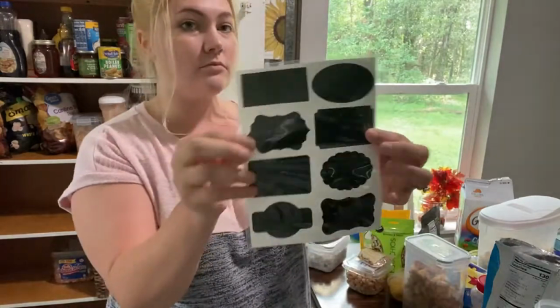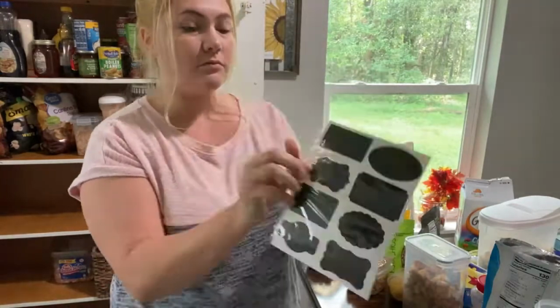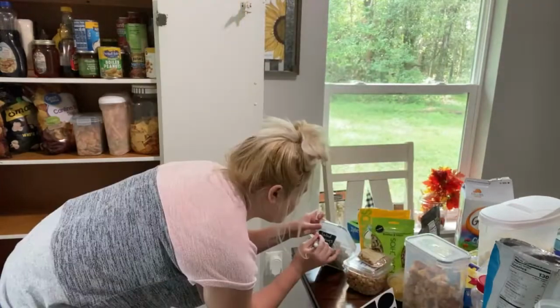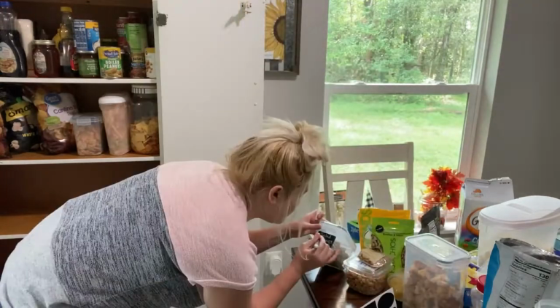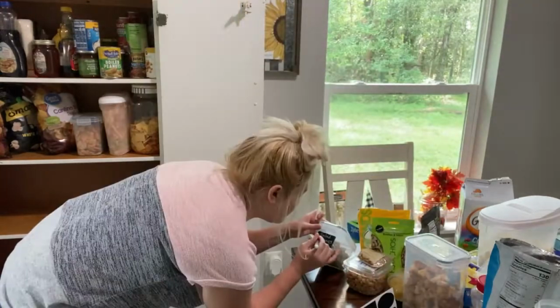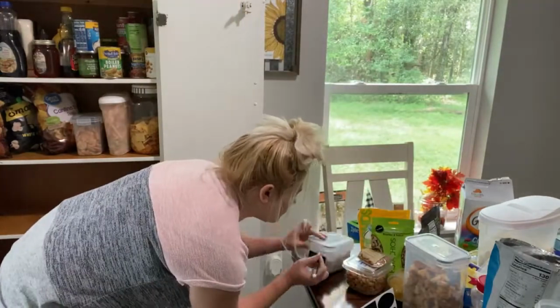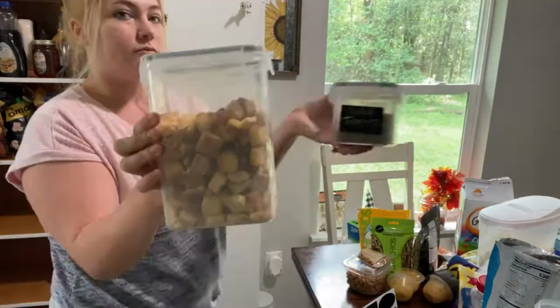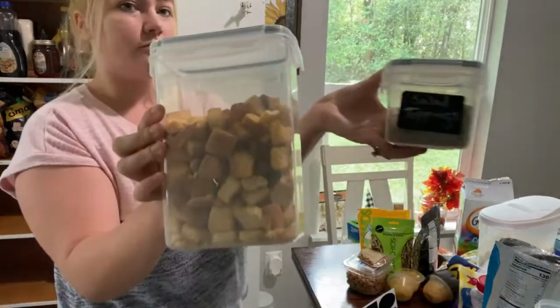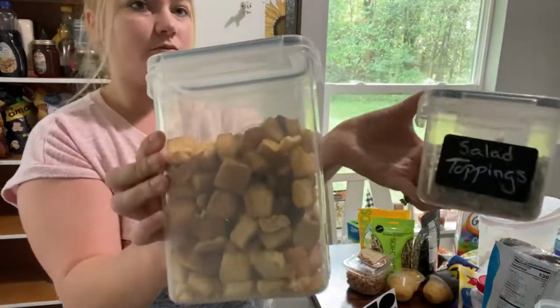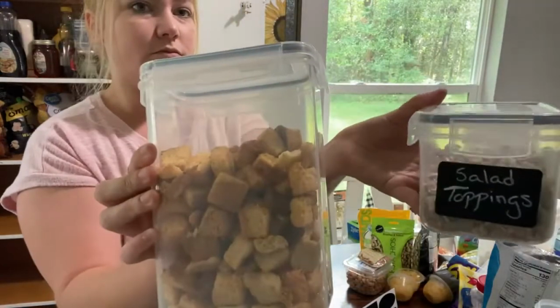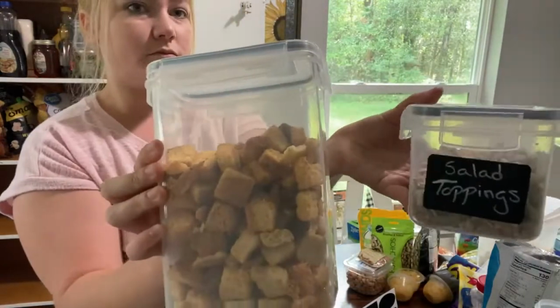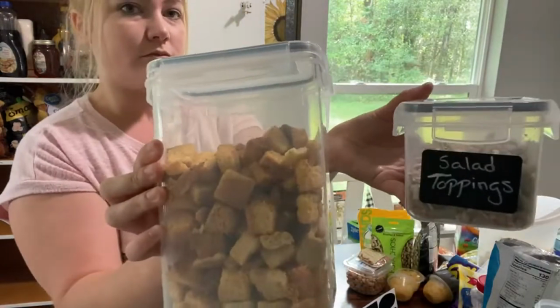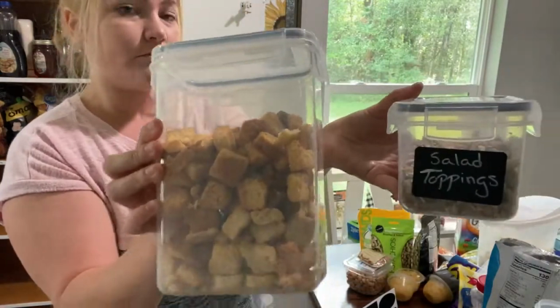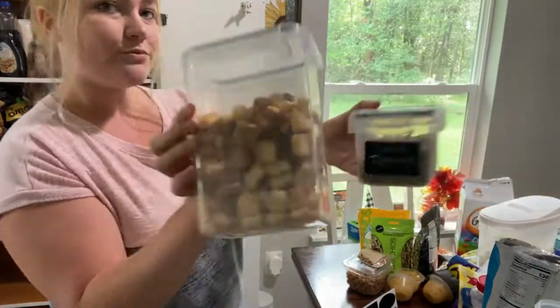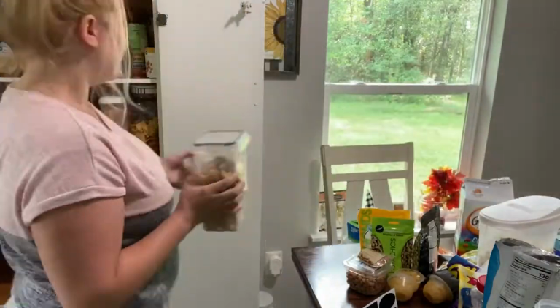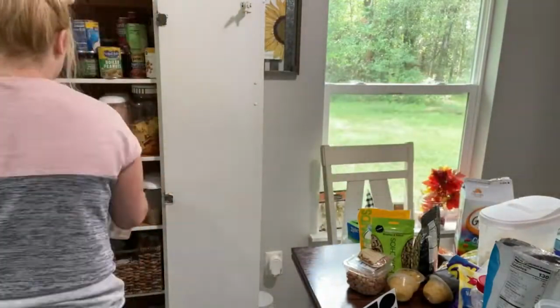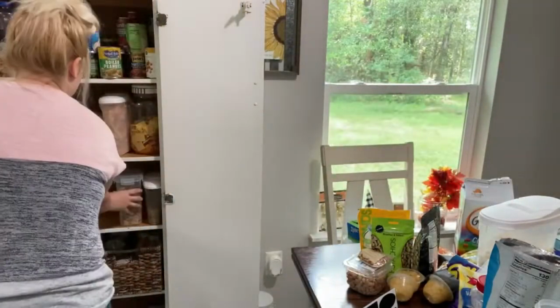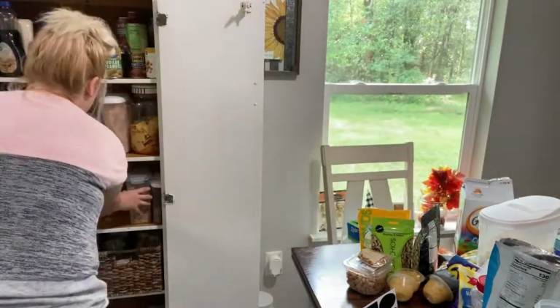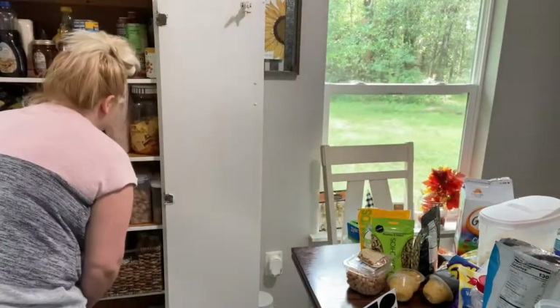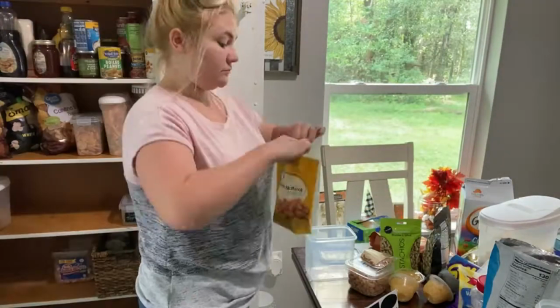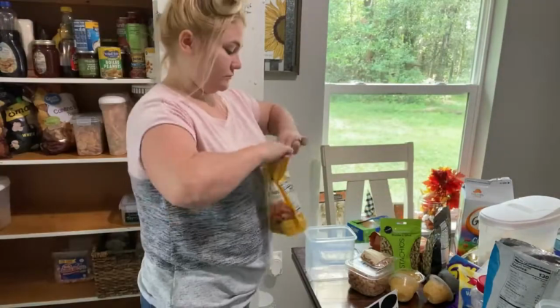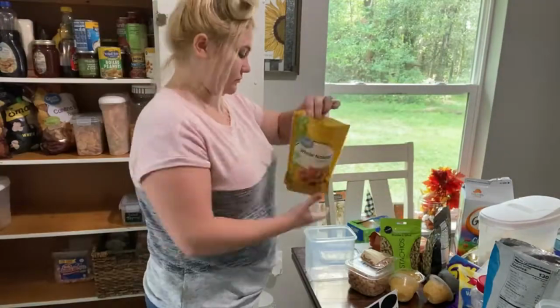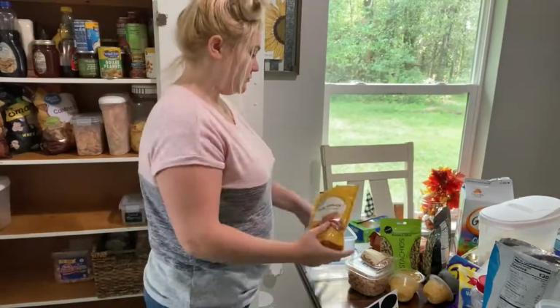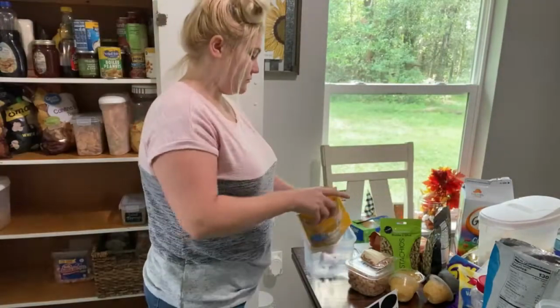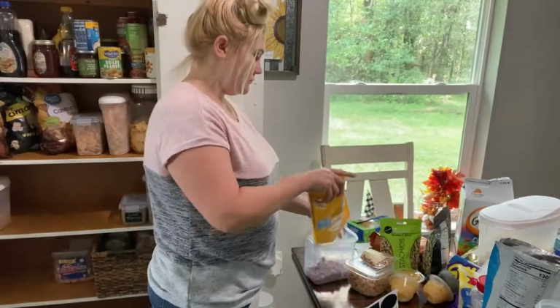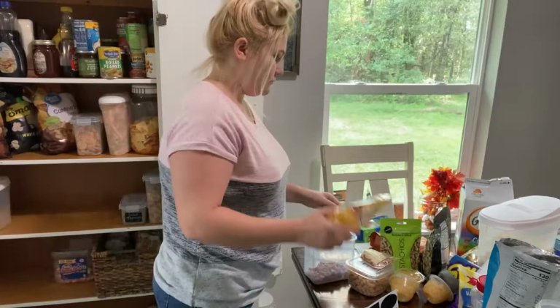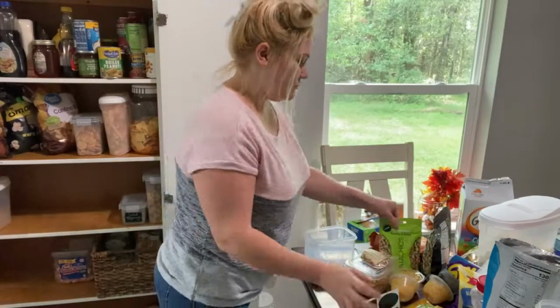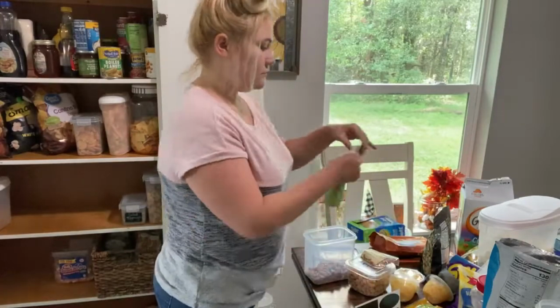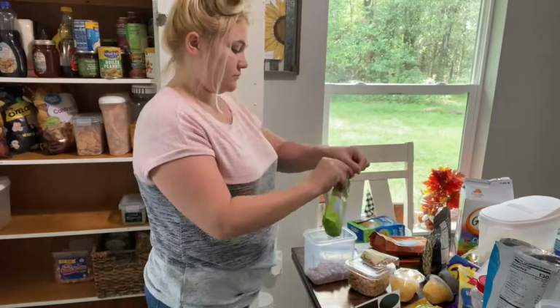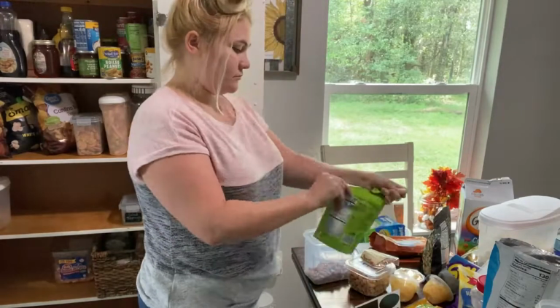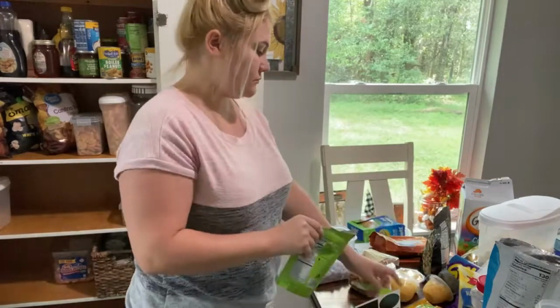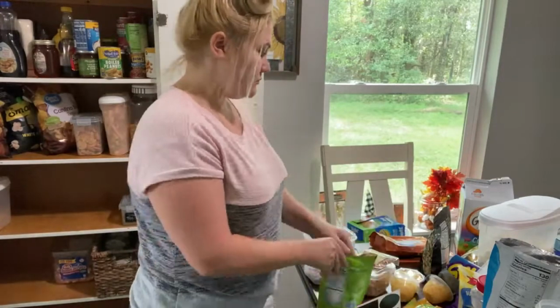I really love these reusable chalkboard labels. I think that they're so cute and very convenient.